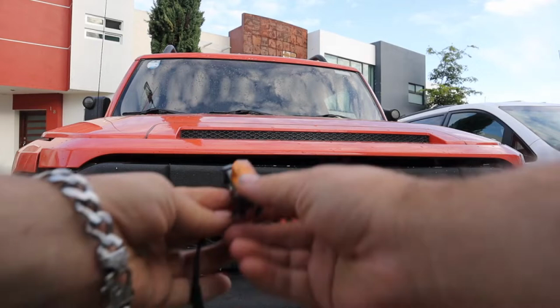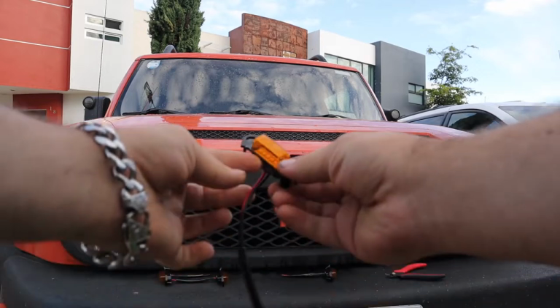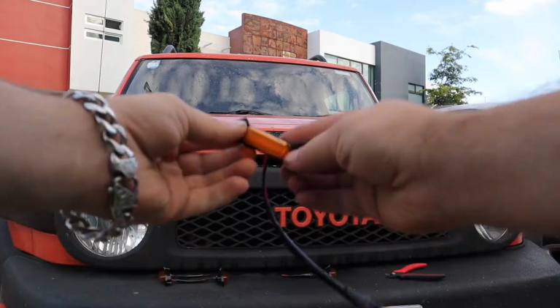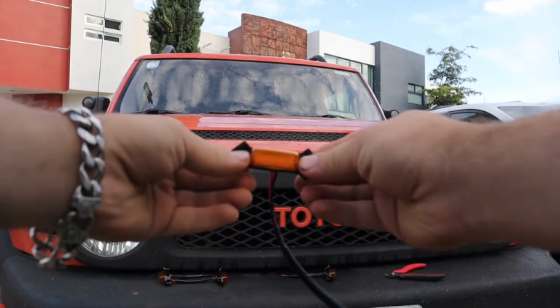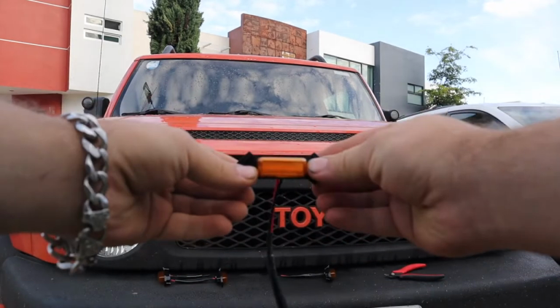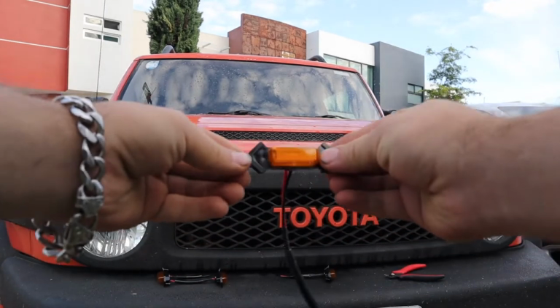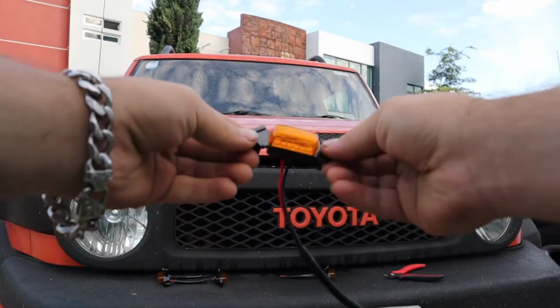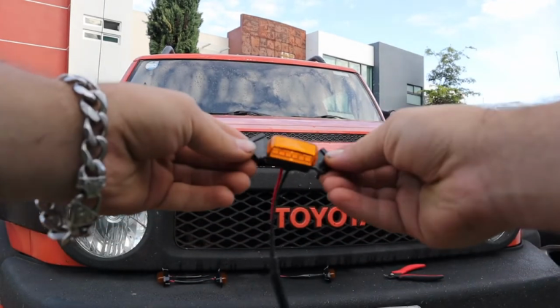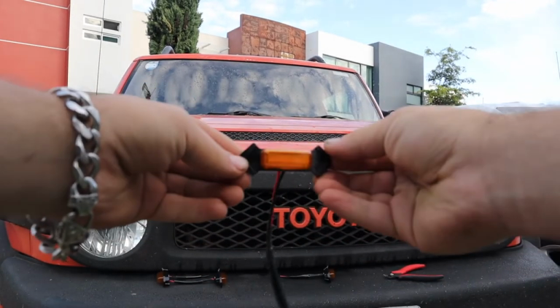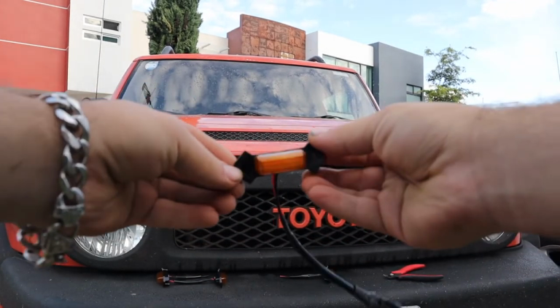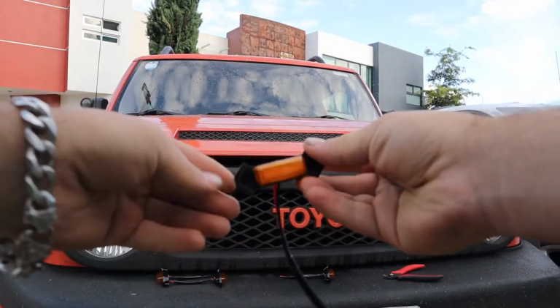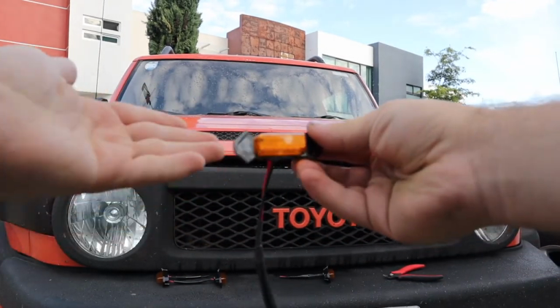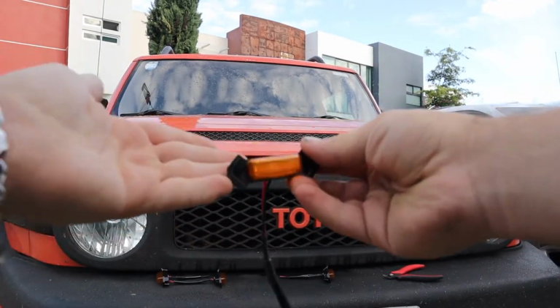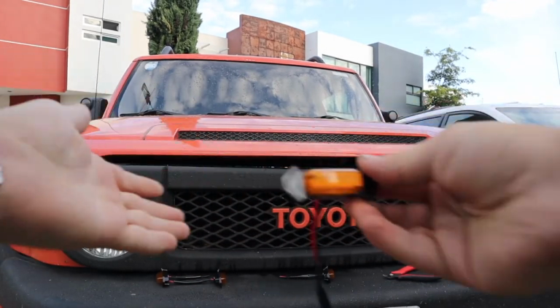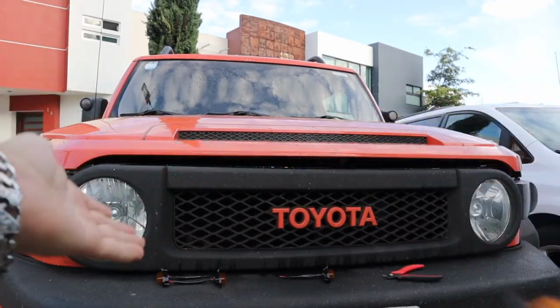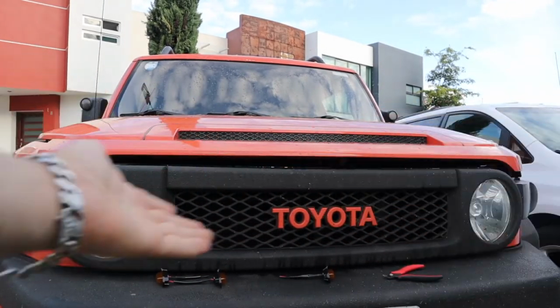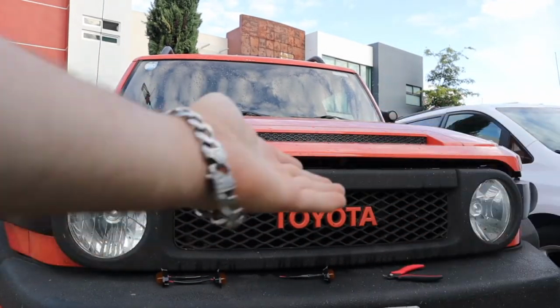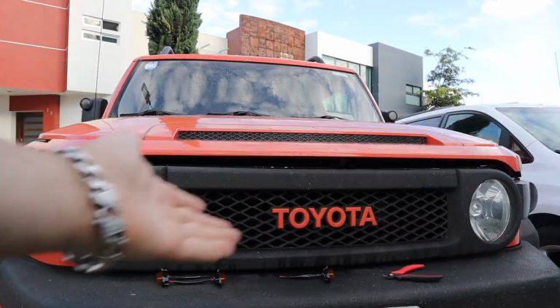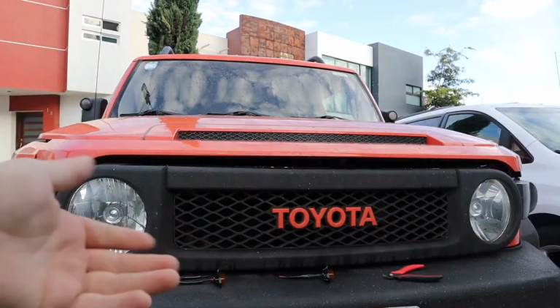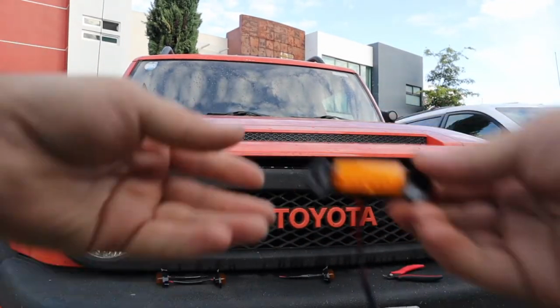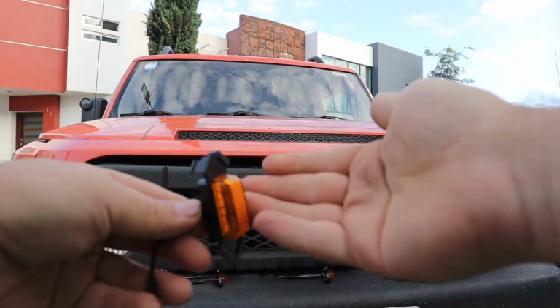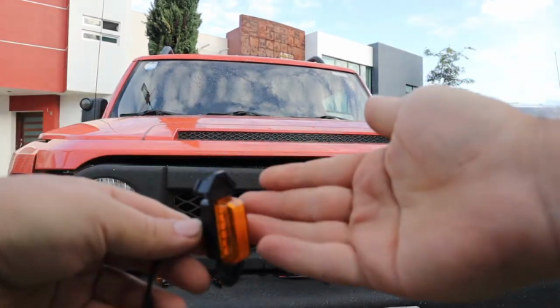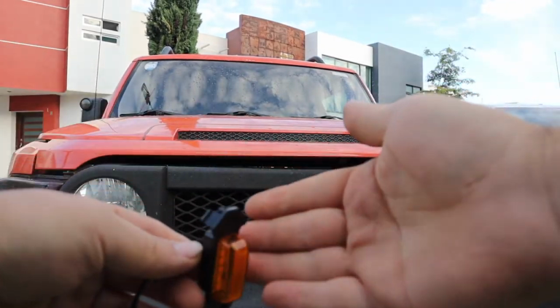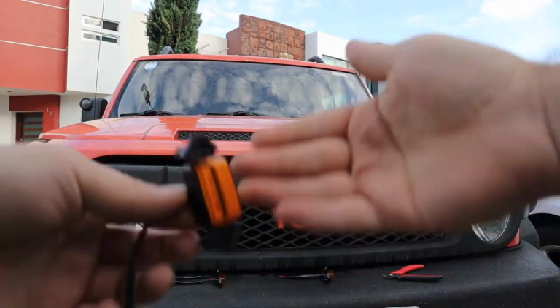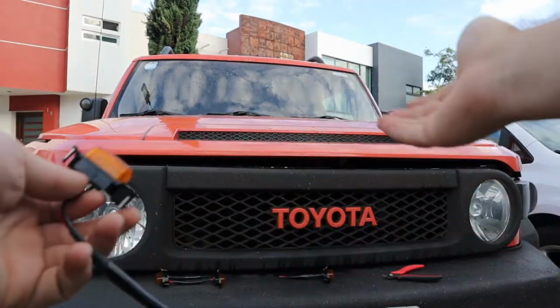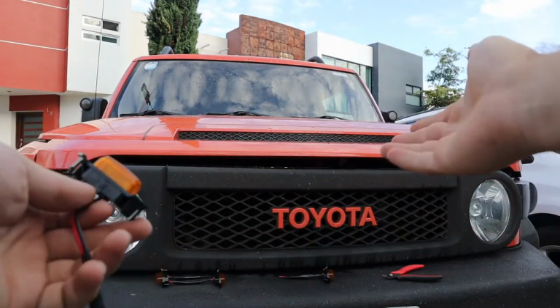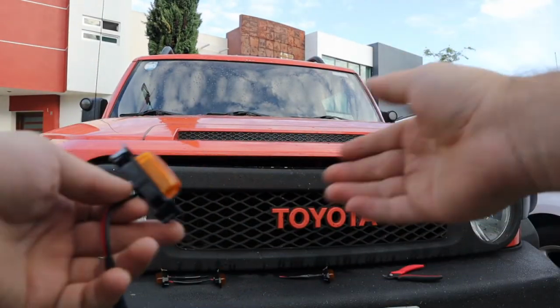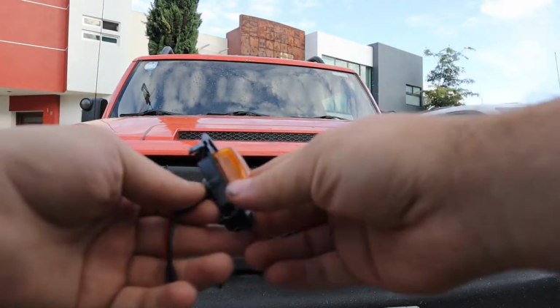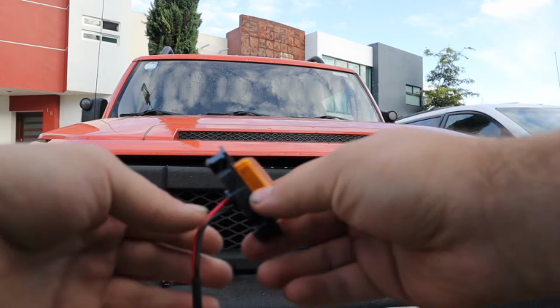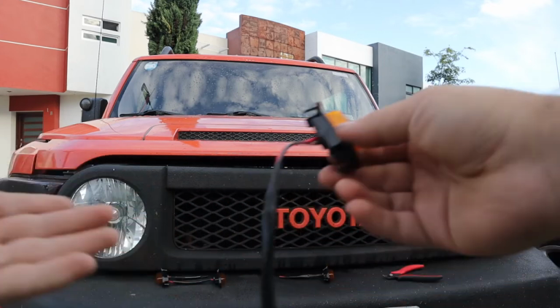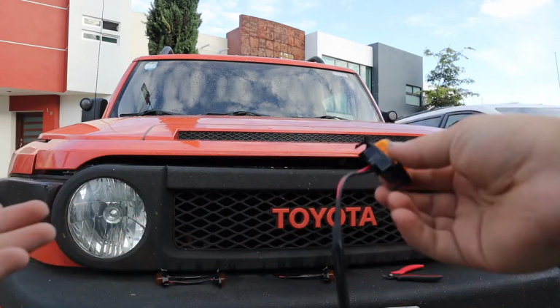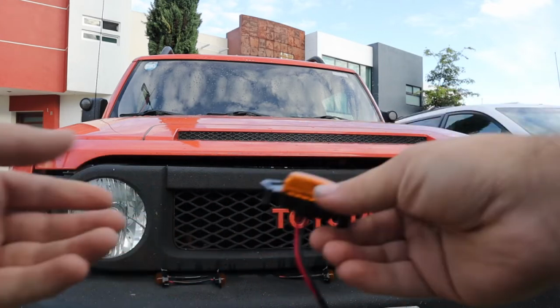In this video, we're going to be installing these amber lights on our grill. I think these look kind of cool, so I'm going to install some on my car.